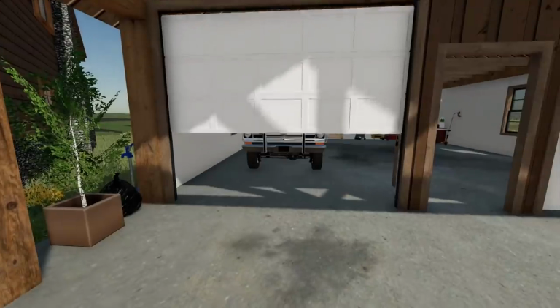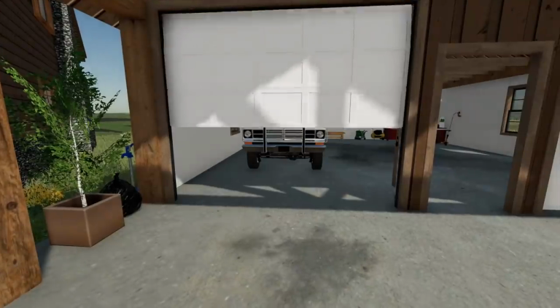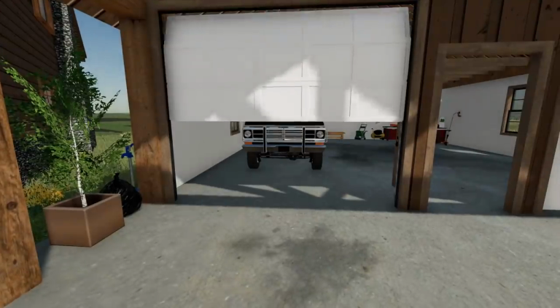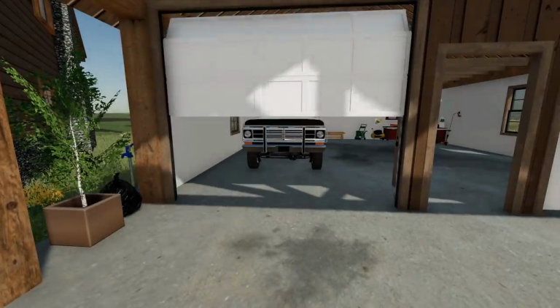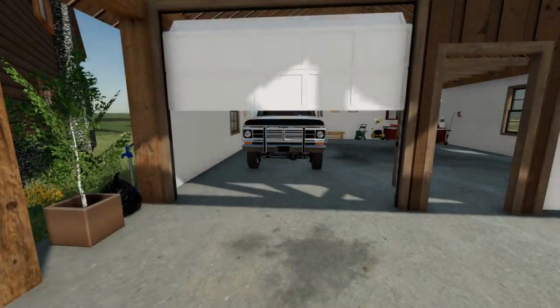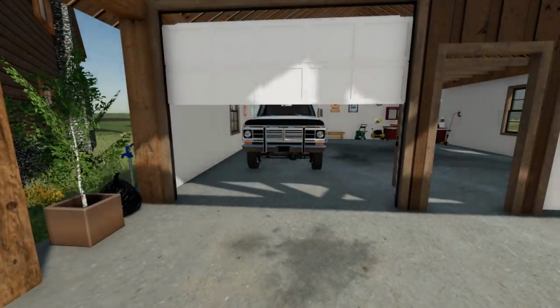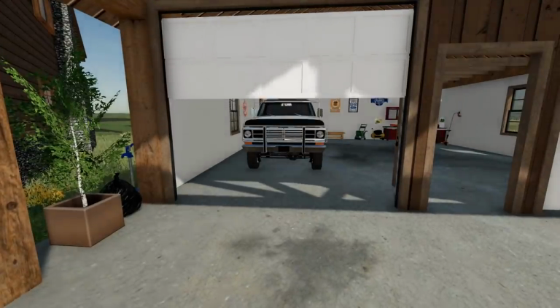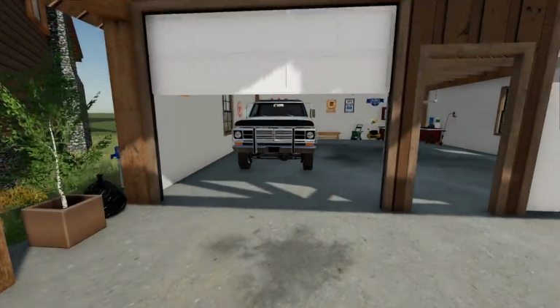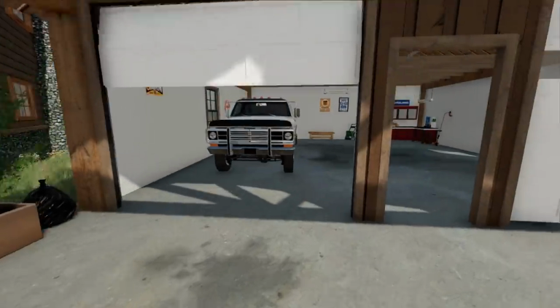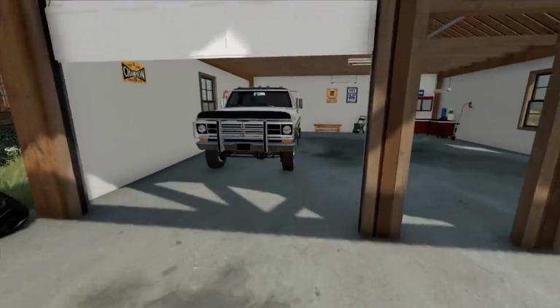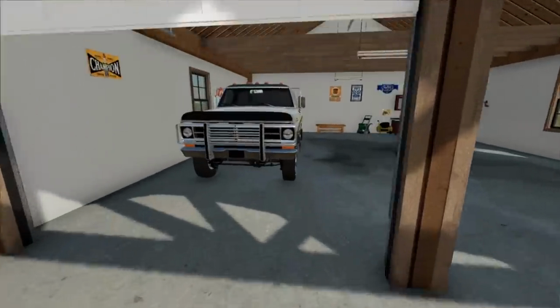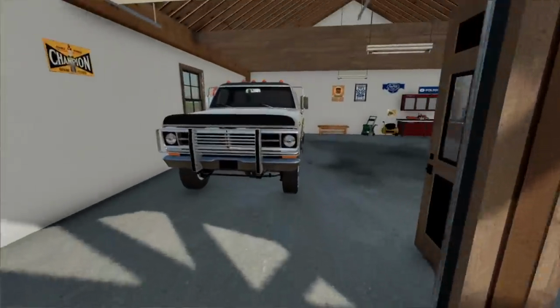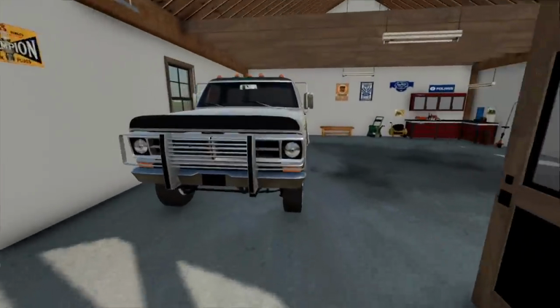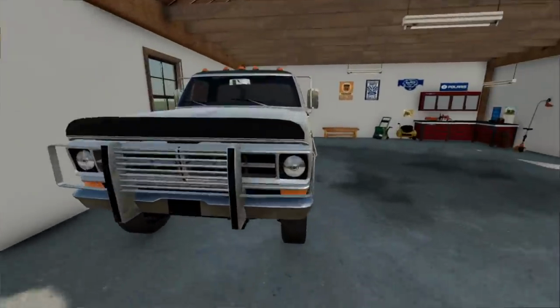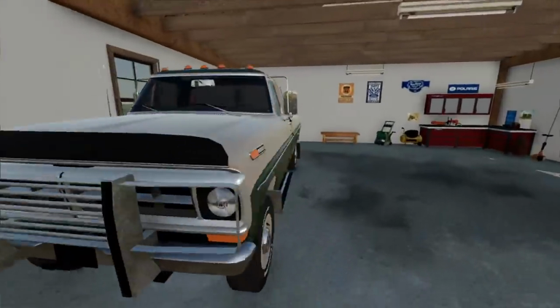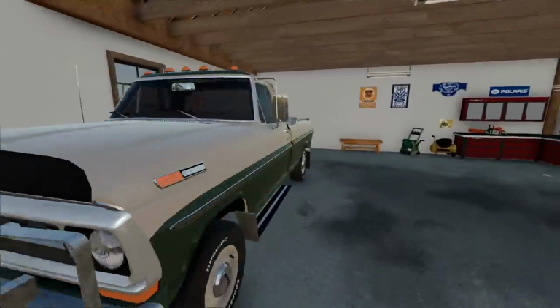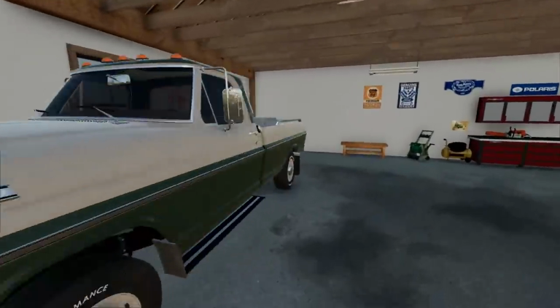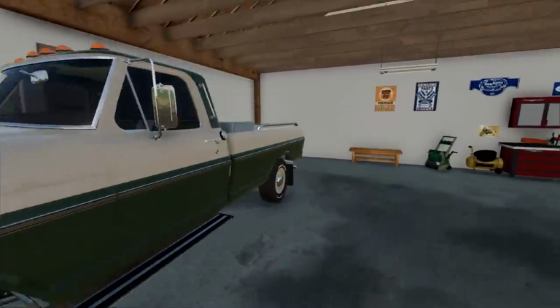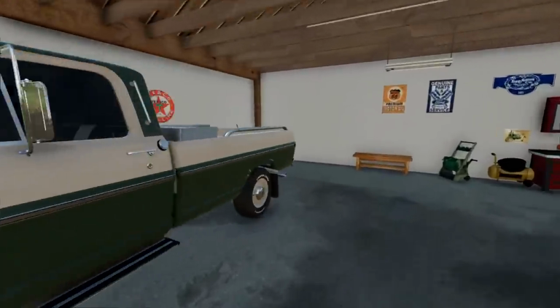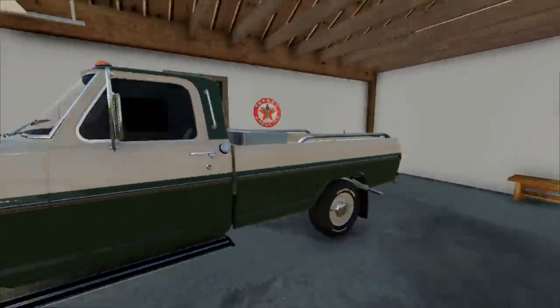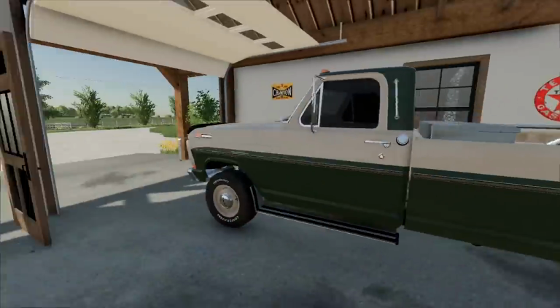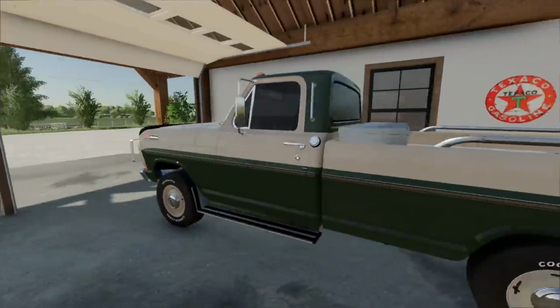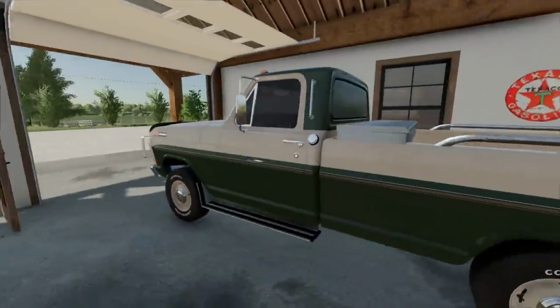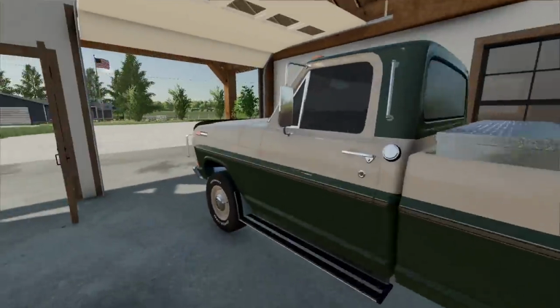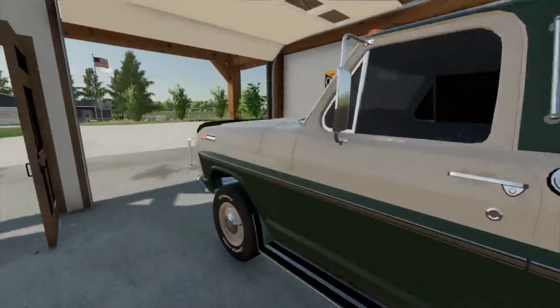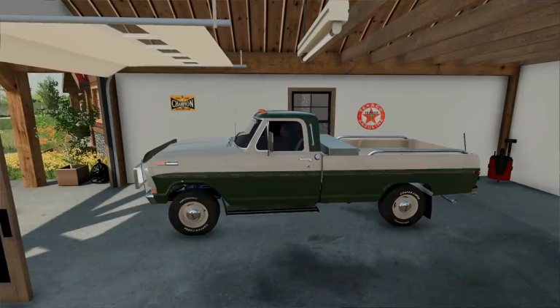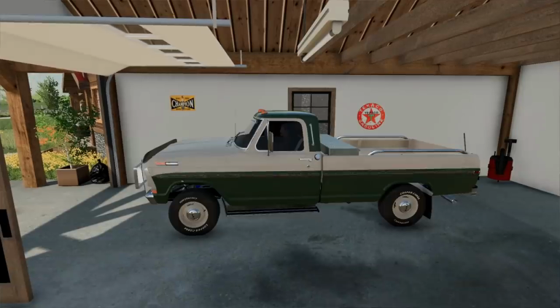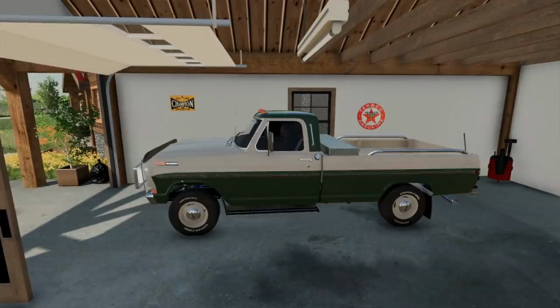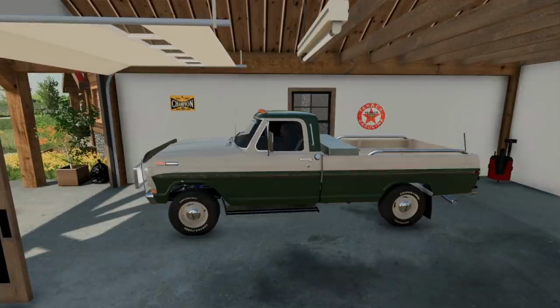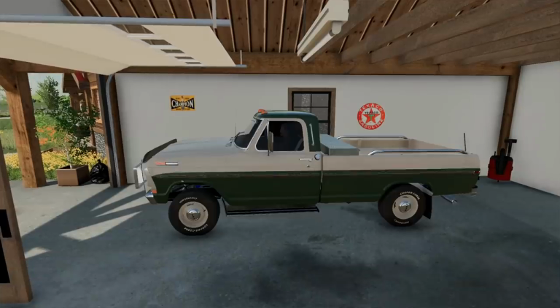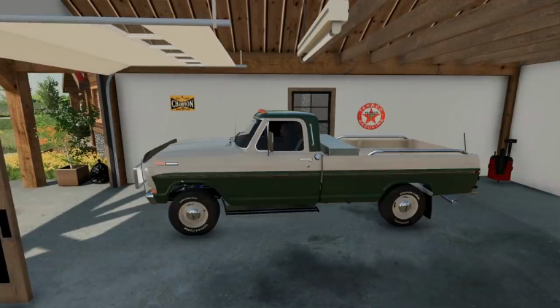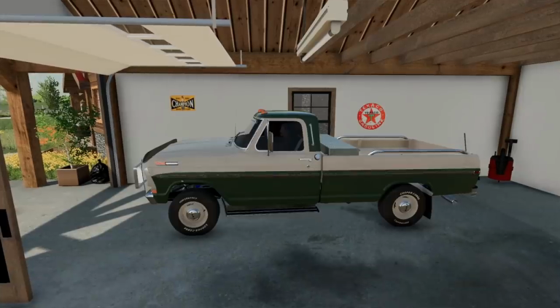I am that evil person that backs their cars into their garage. I know, it's a crime.